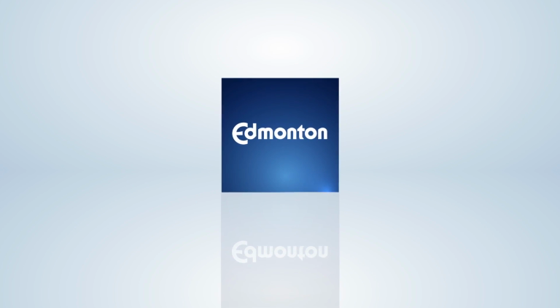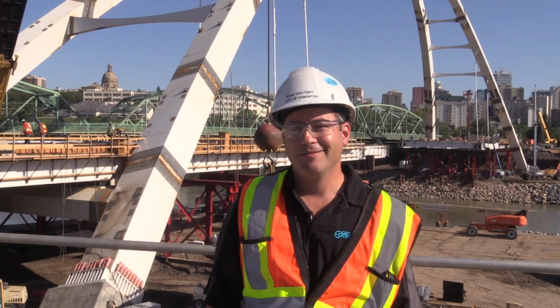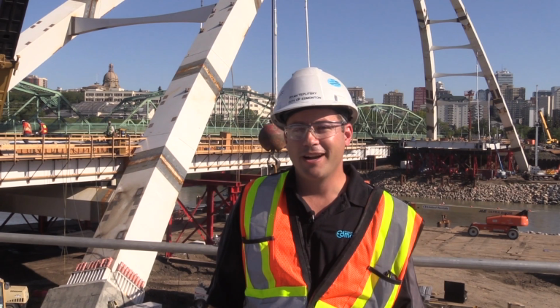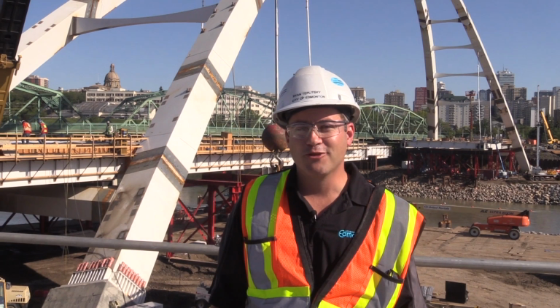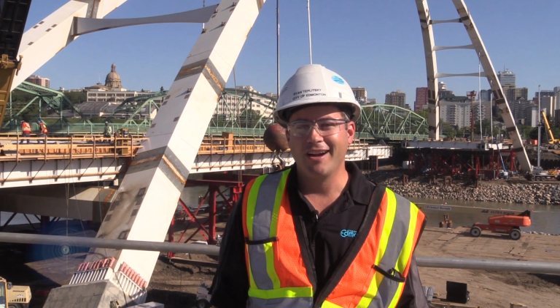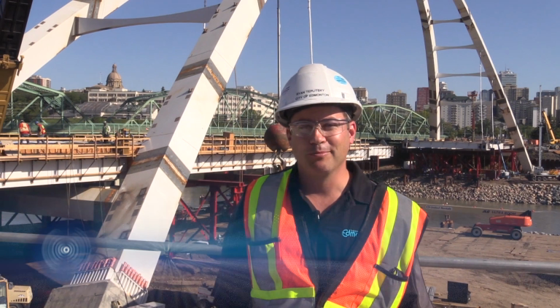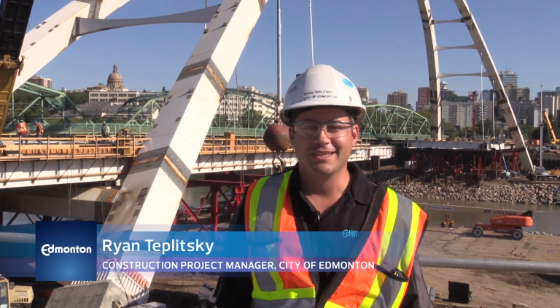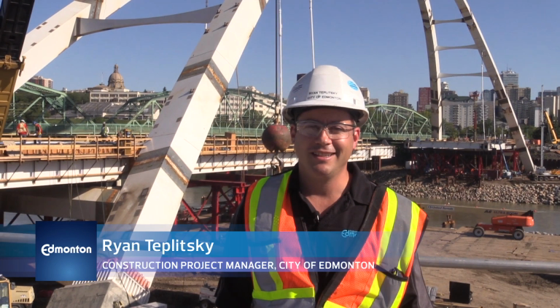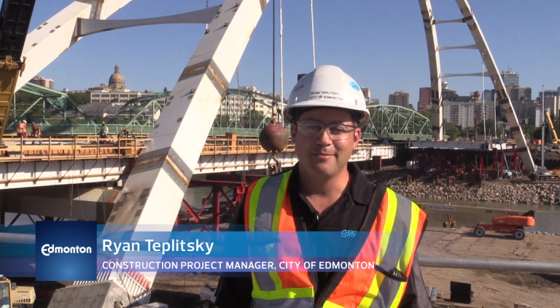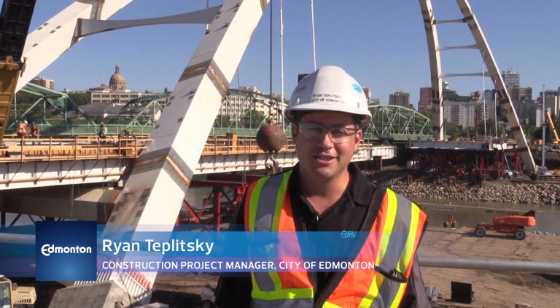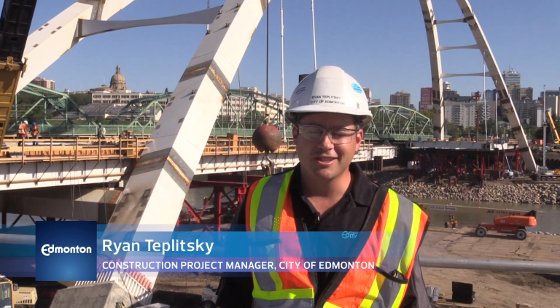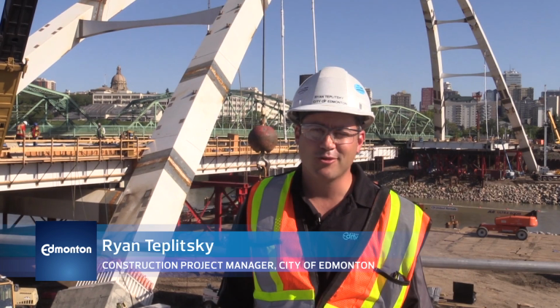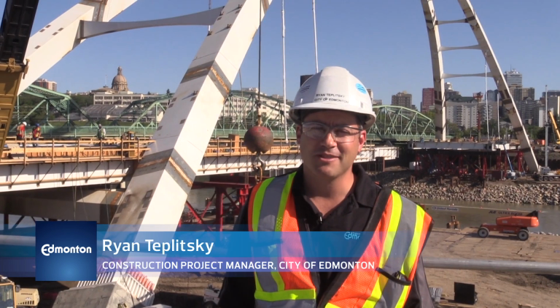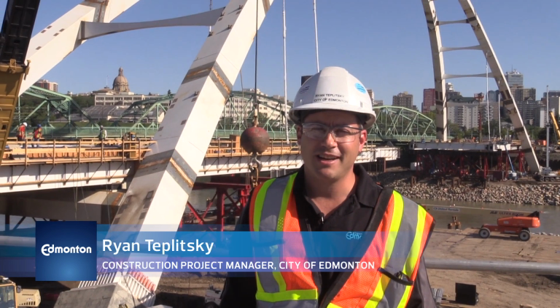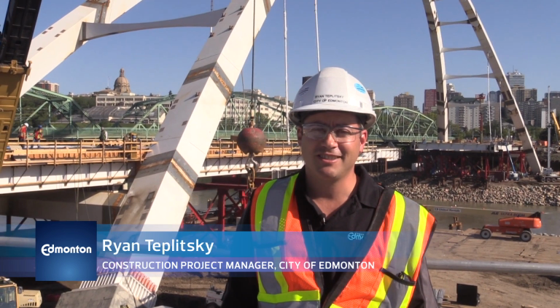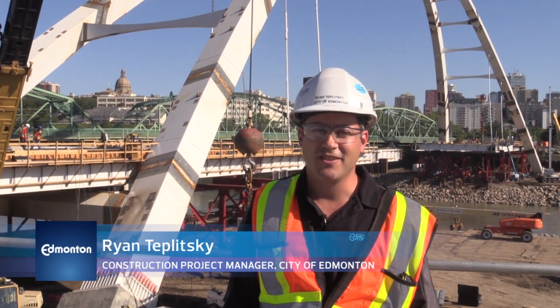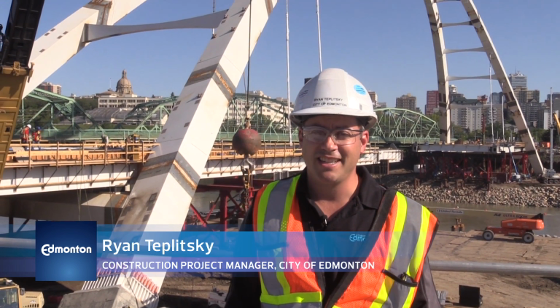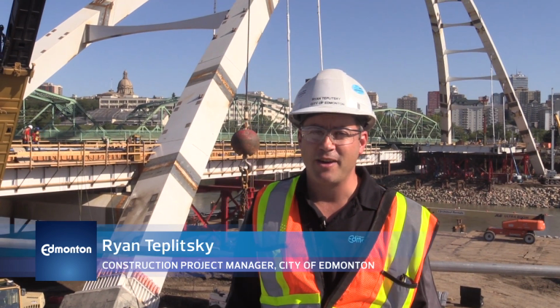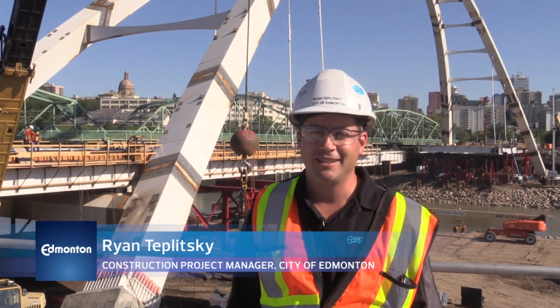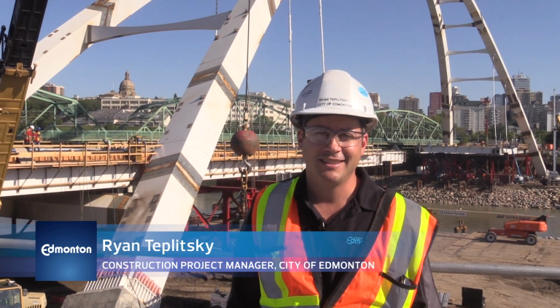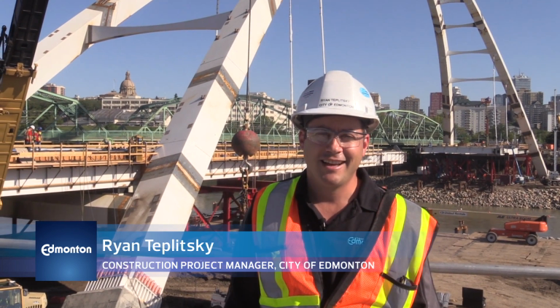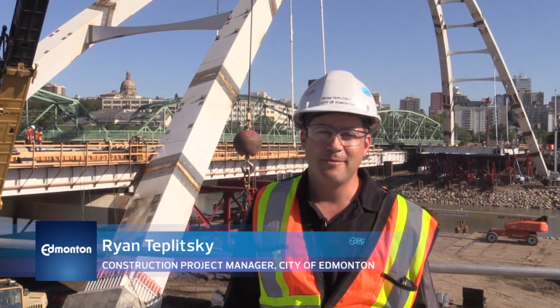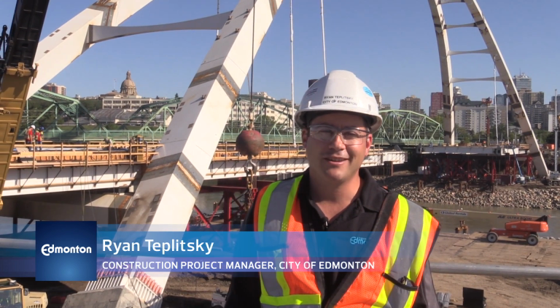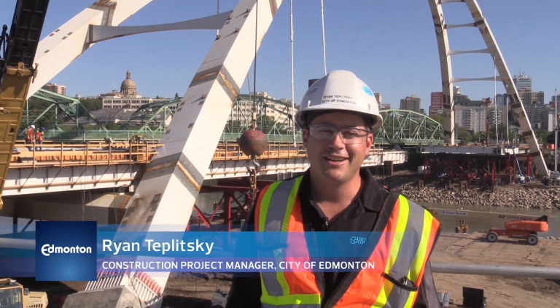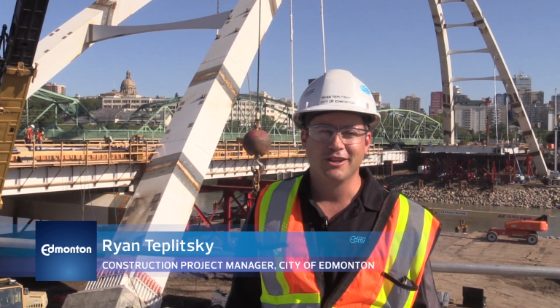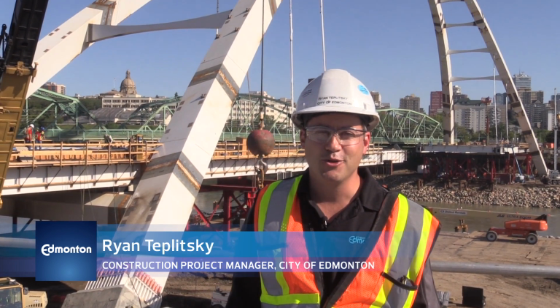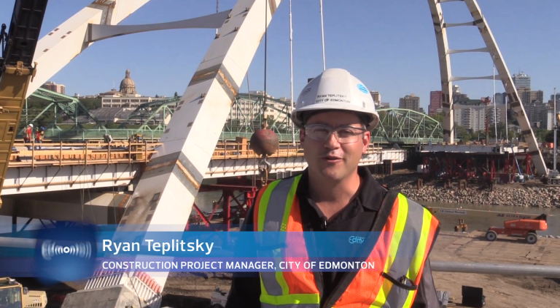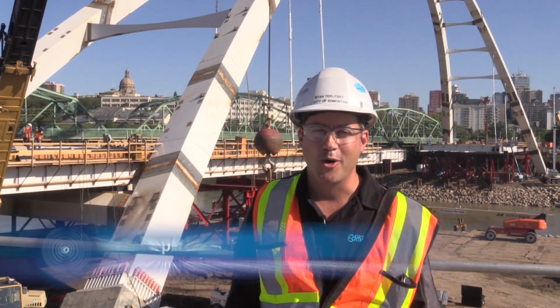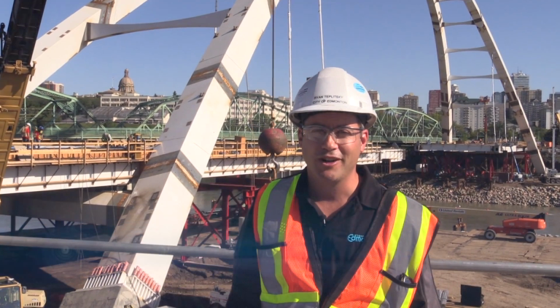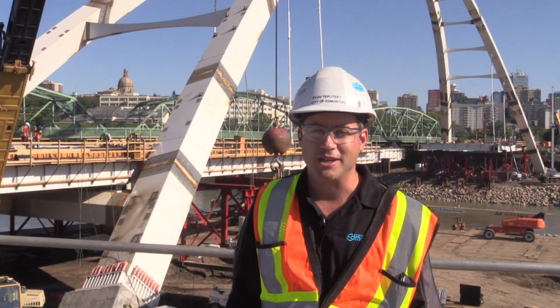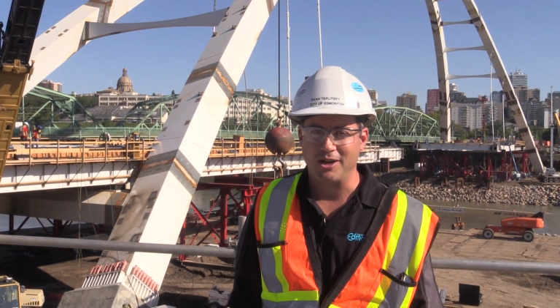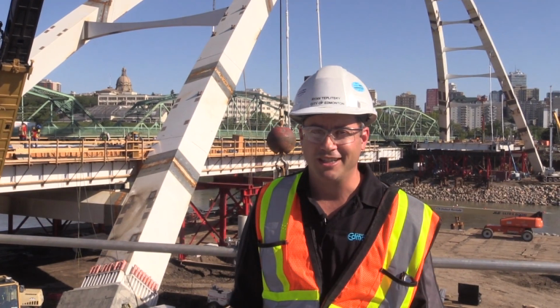My name is Ryan Toplitski. I'm a construction project manager for the City of Edmonton and I'm here to take you on a tour of the Waltherdale Bridge project.